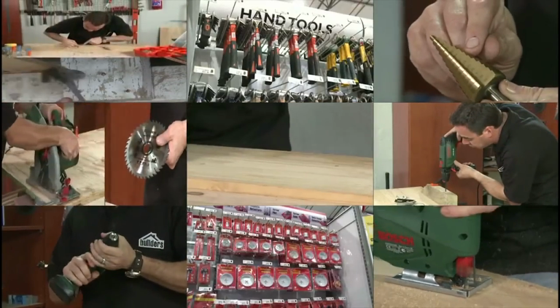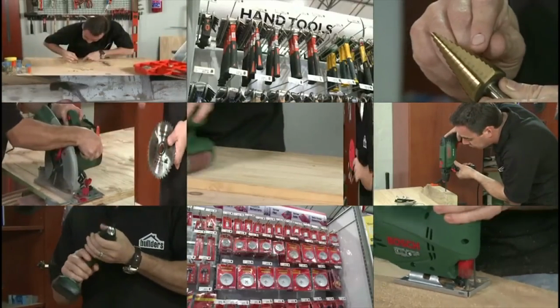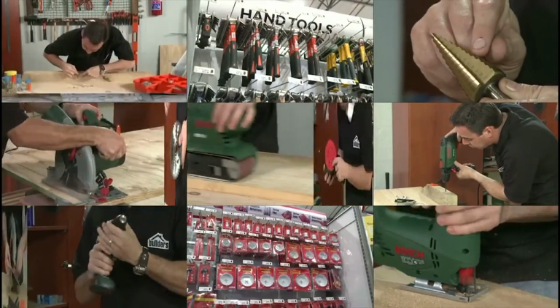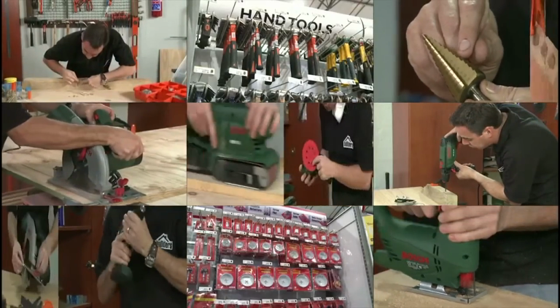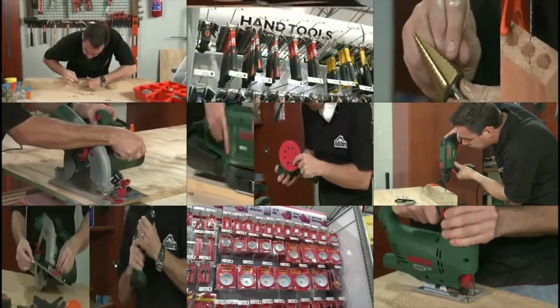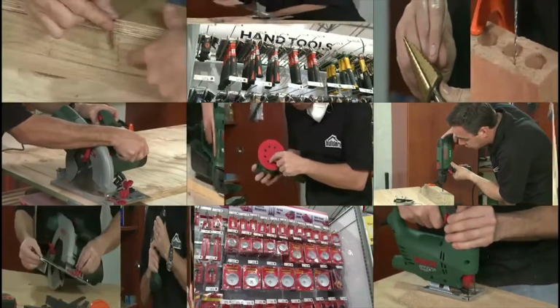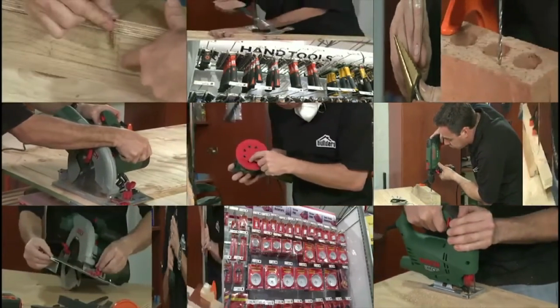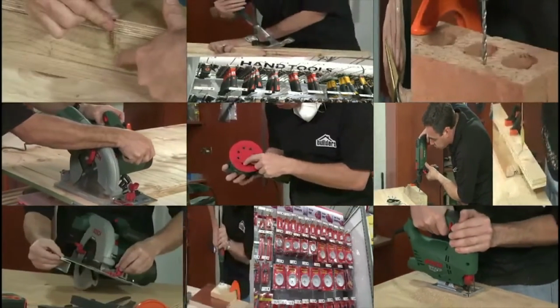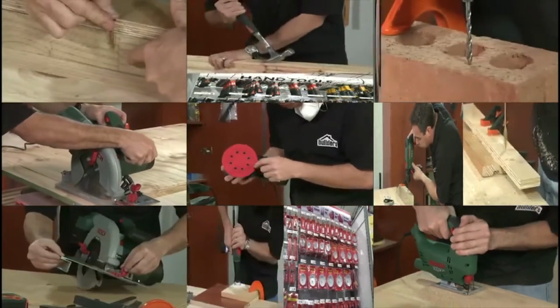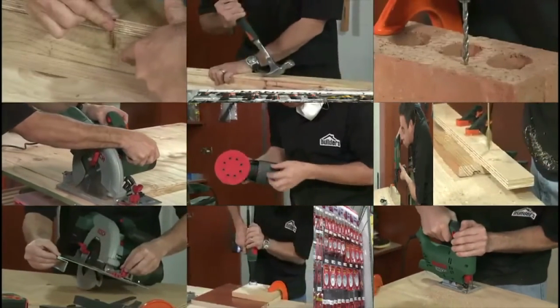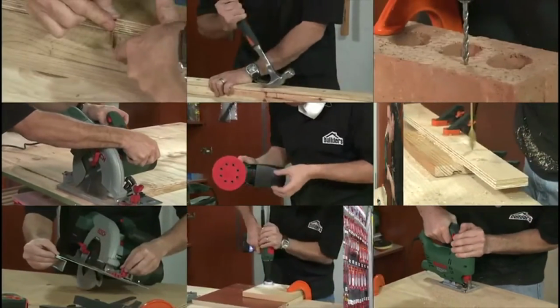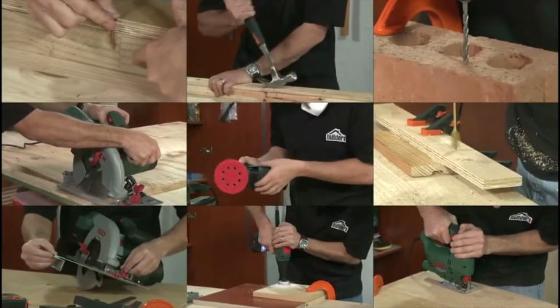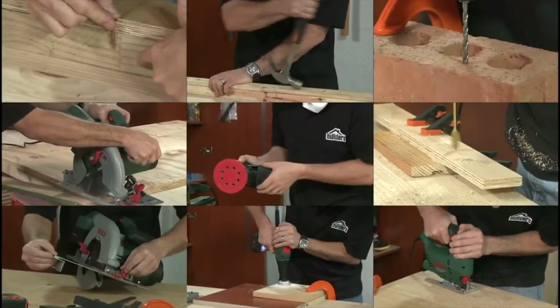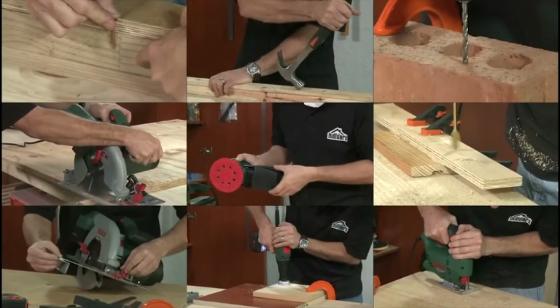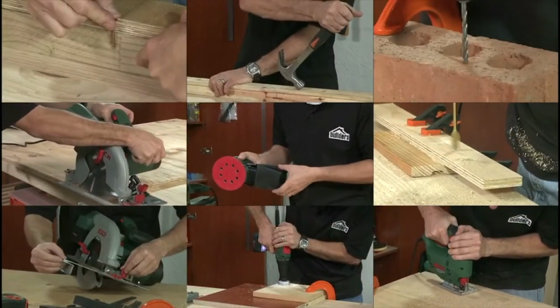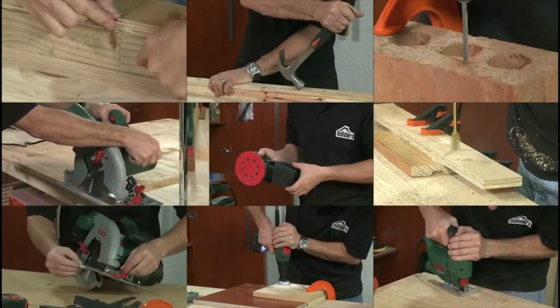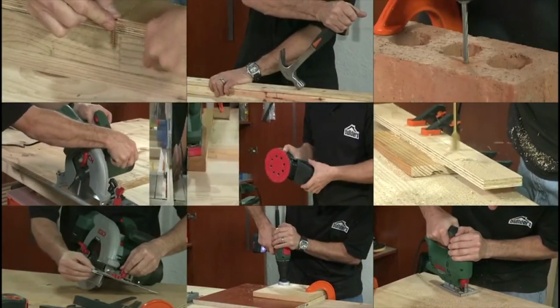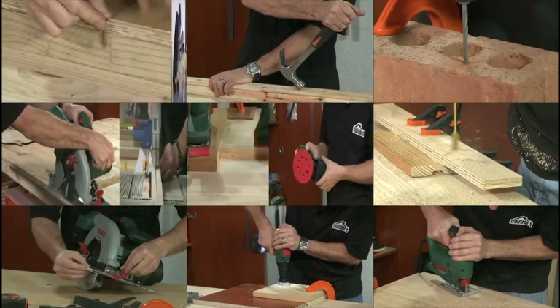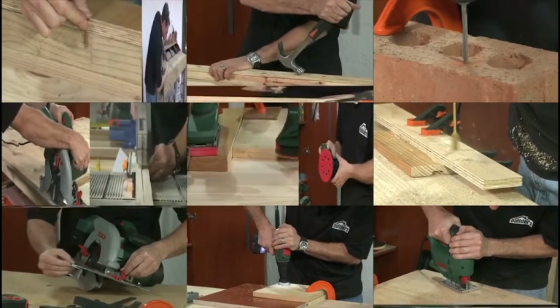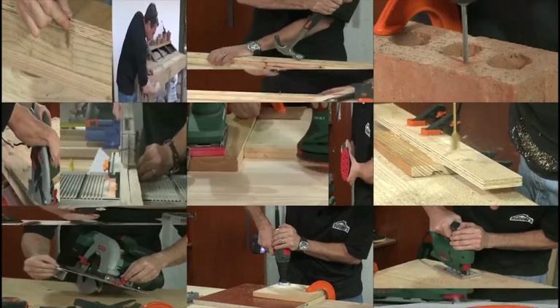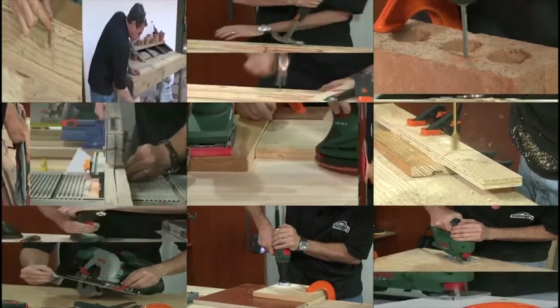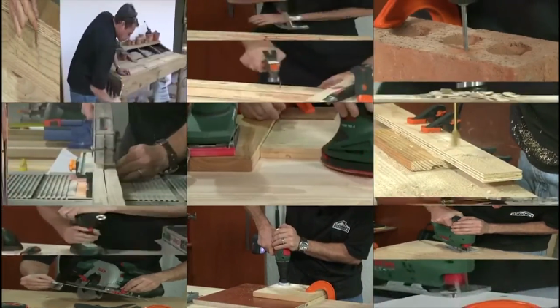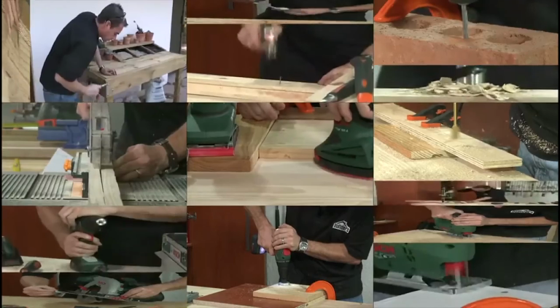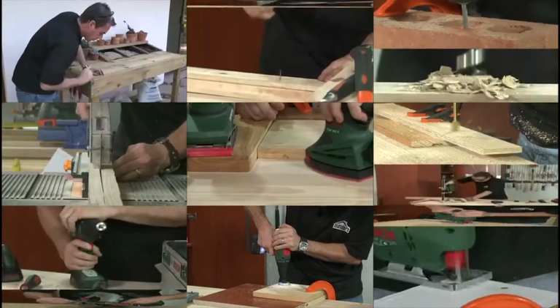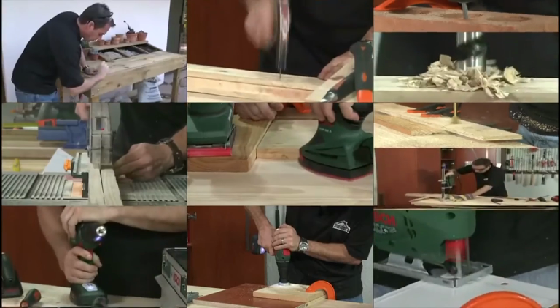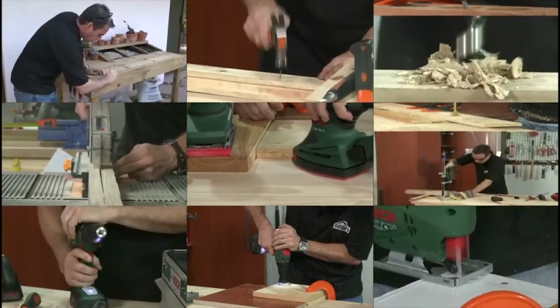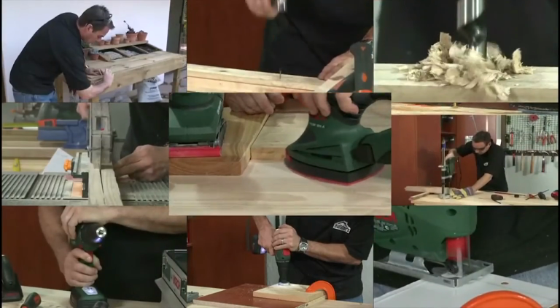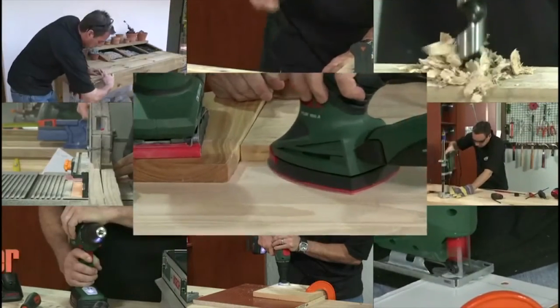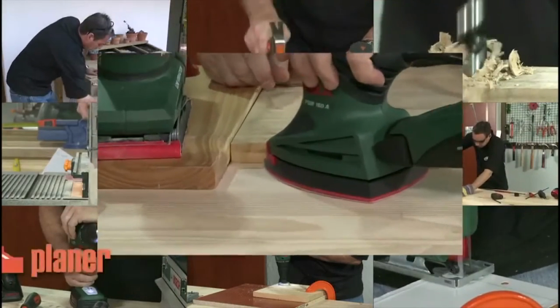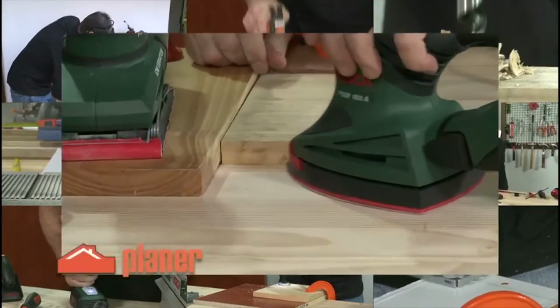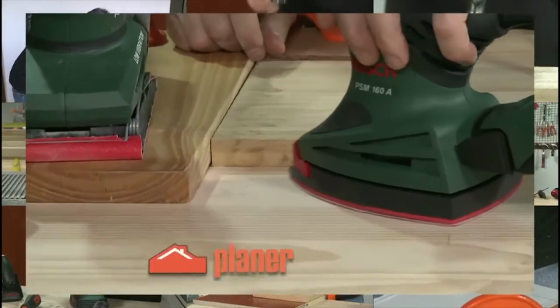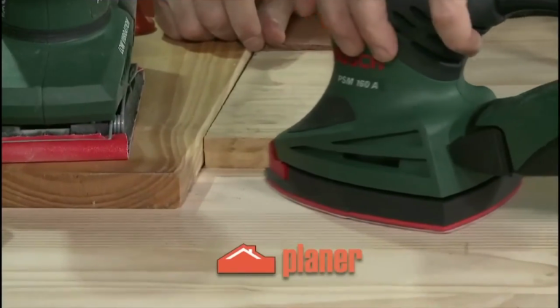If you need to shape, level, or thin out a piece of timber, then a power planer is what you need.